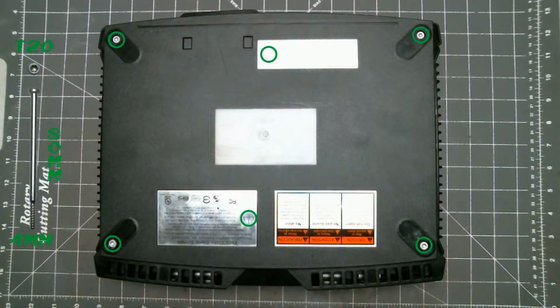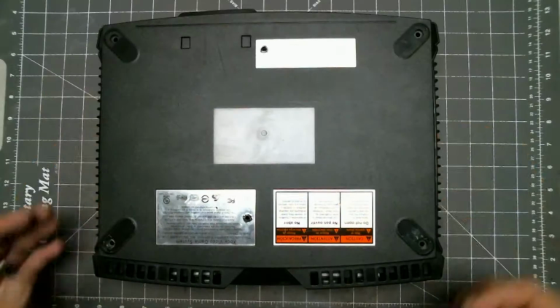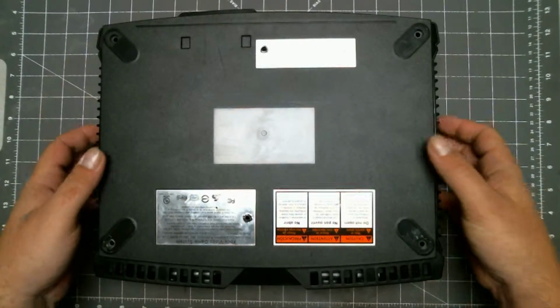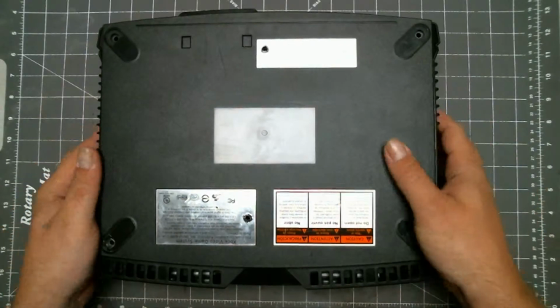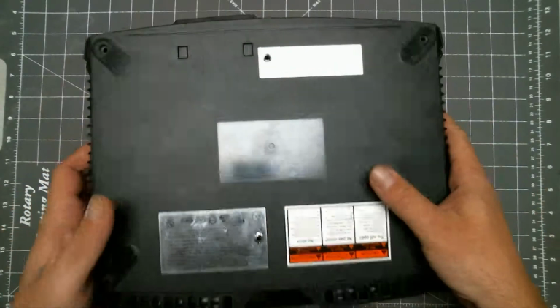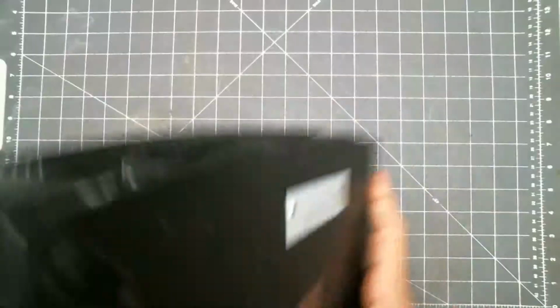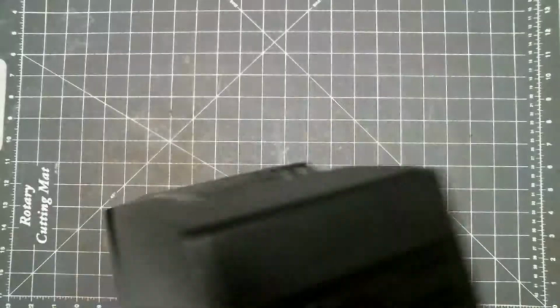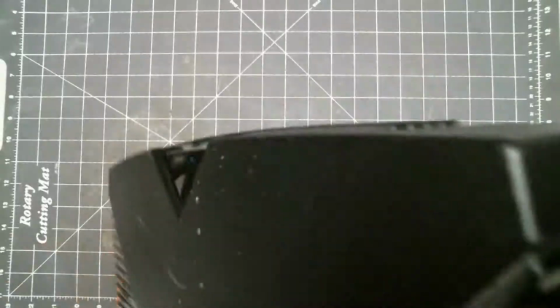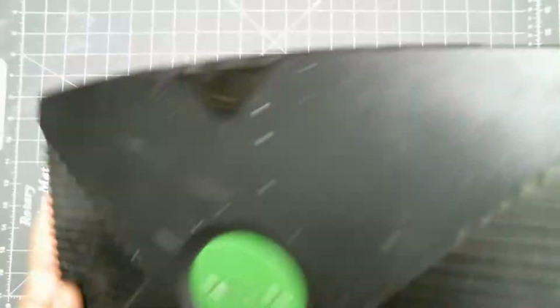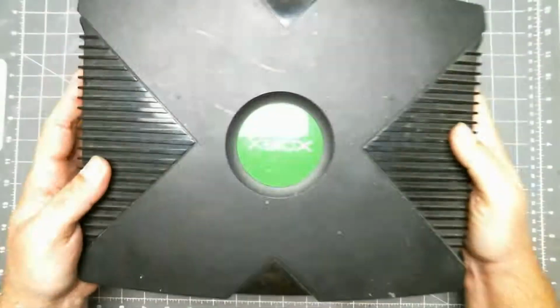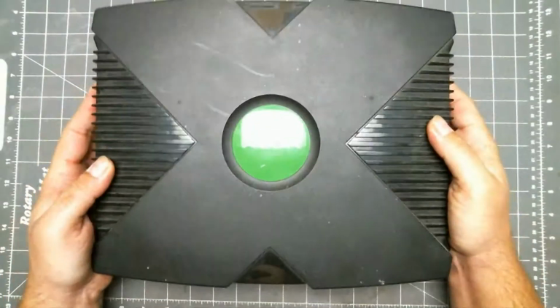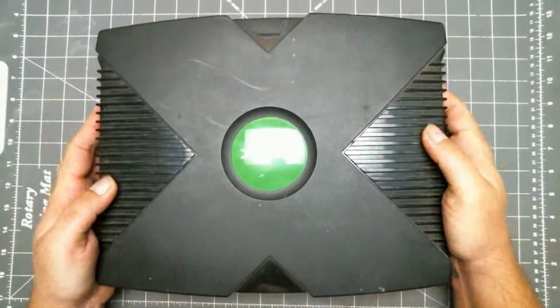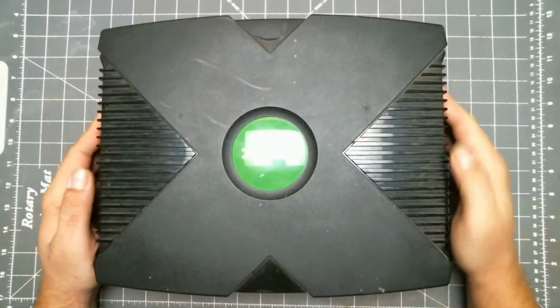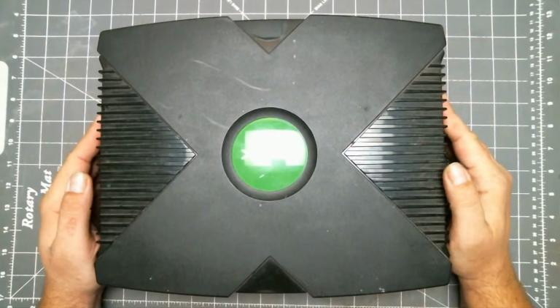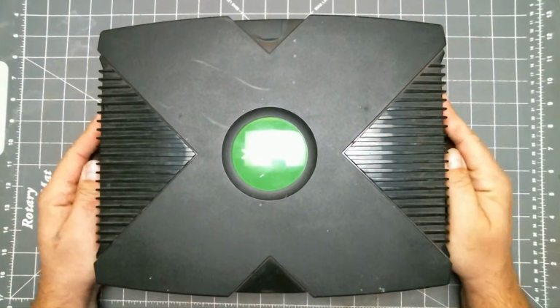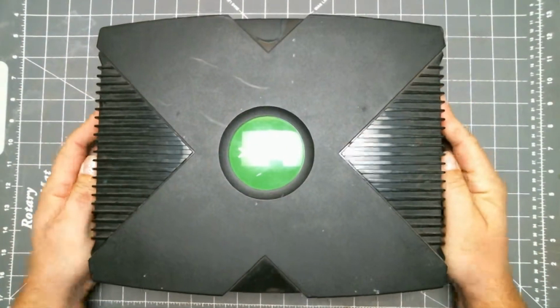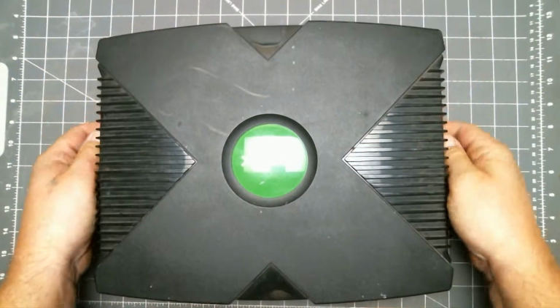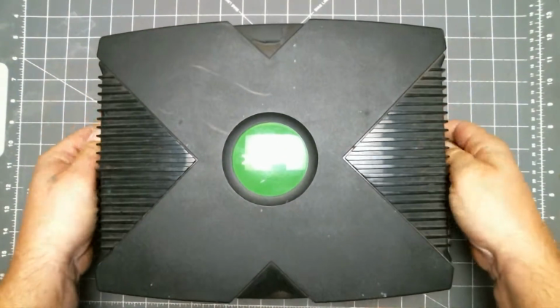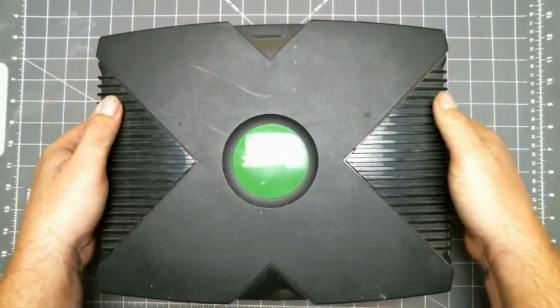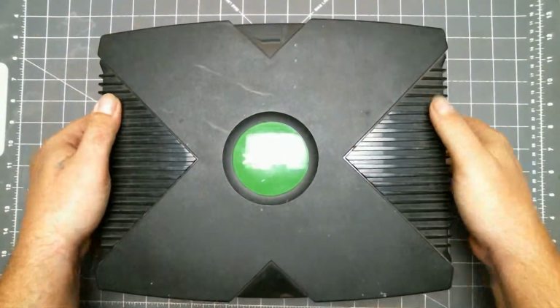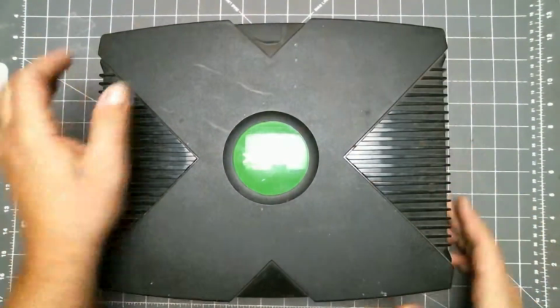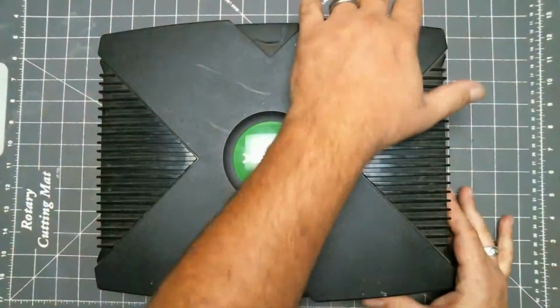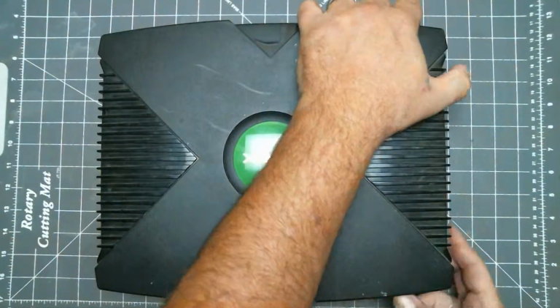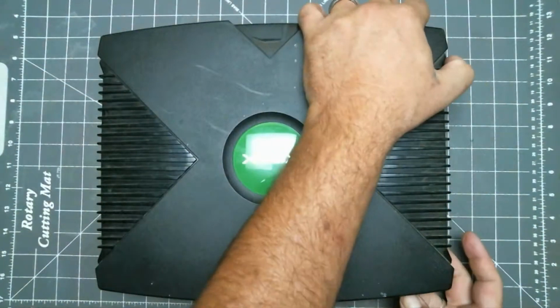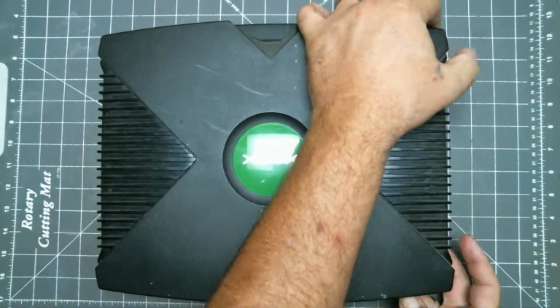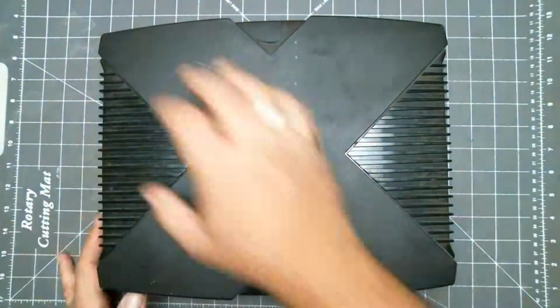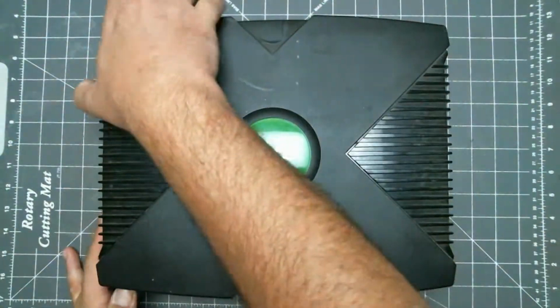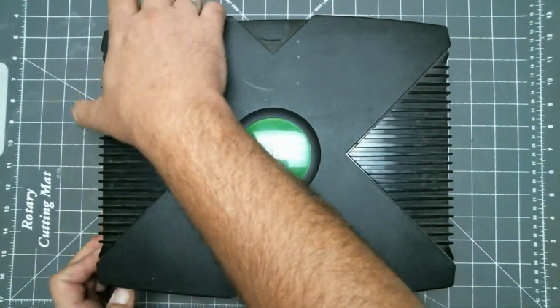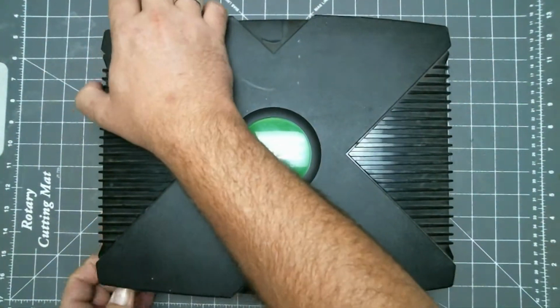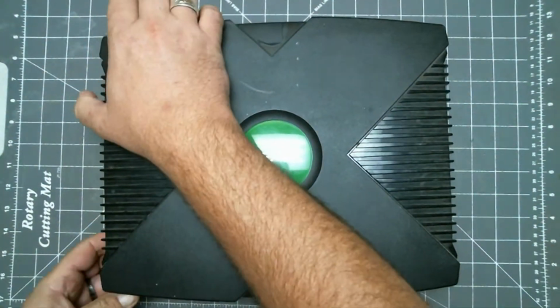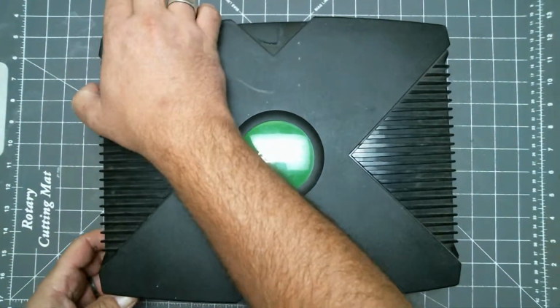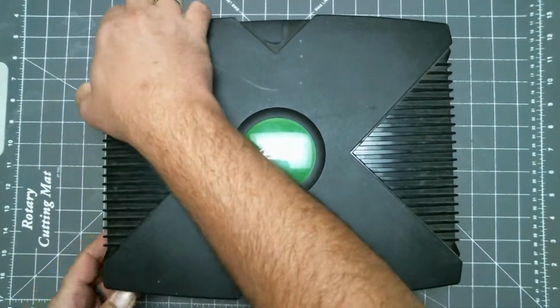Flip it back over. It may take some wiggling but the top cover lifts straight up.